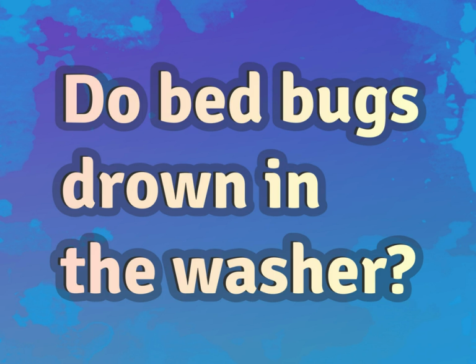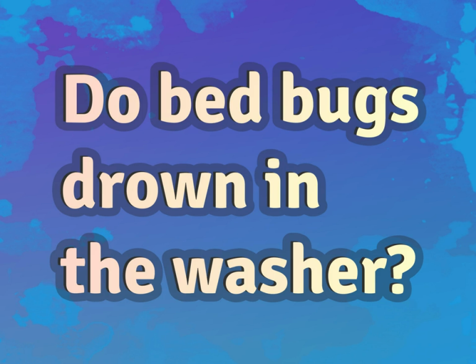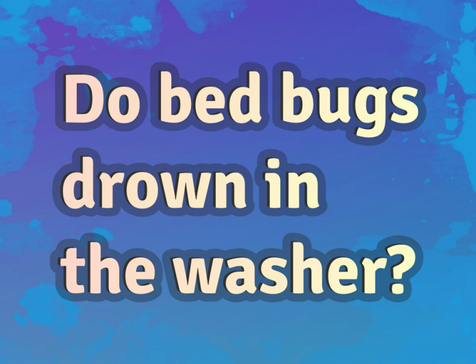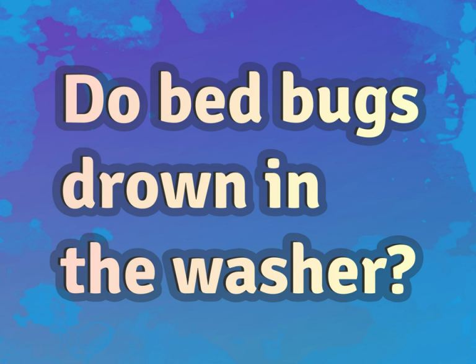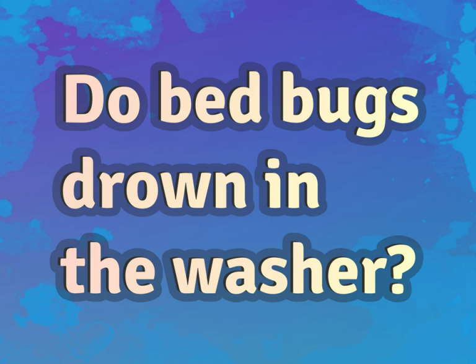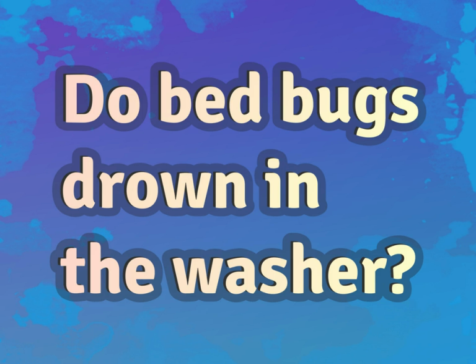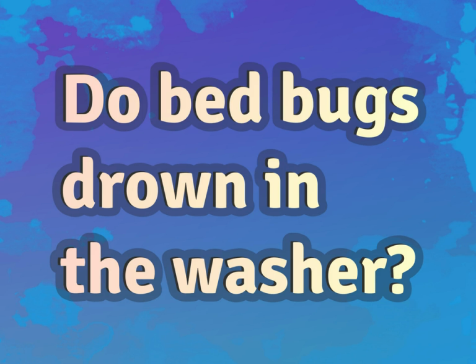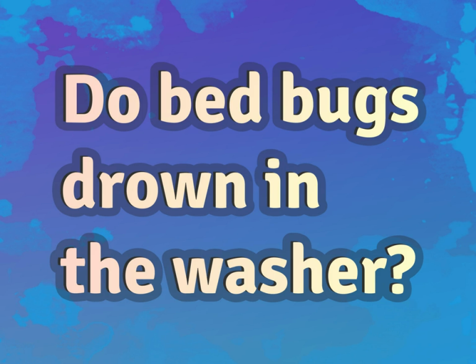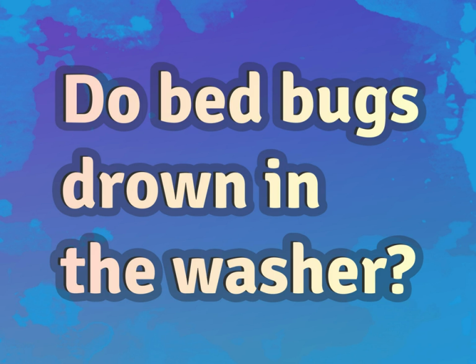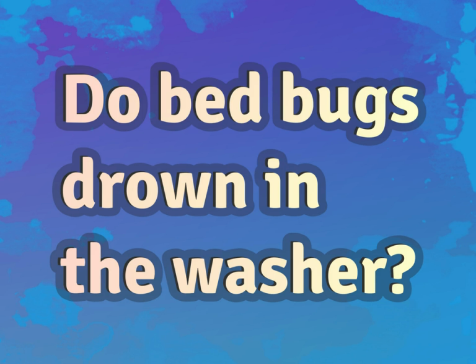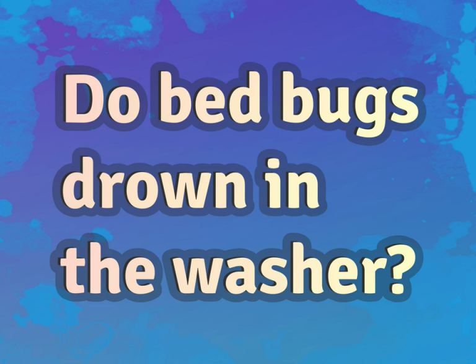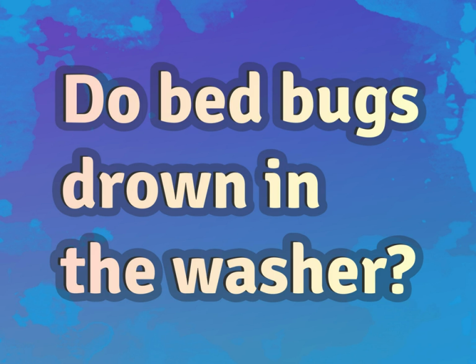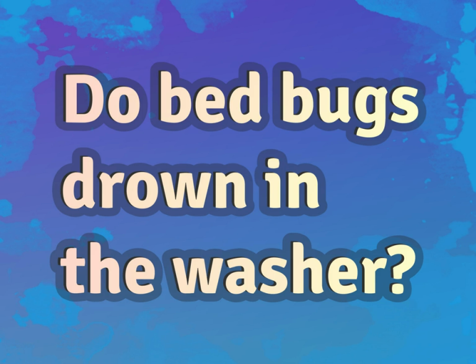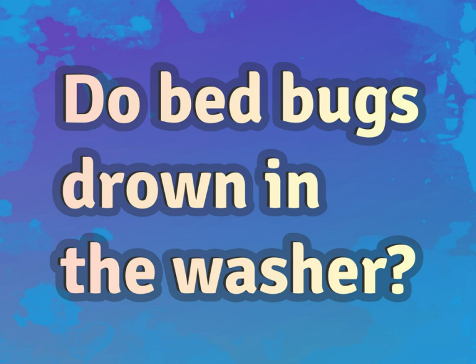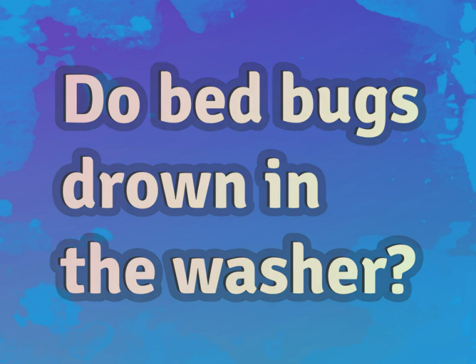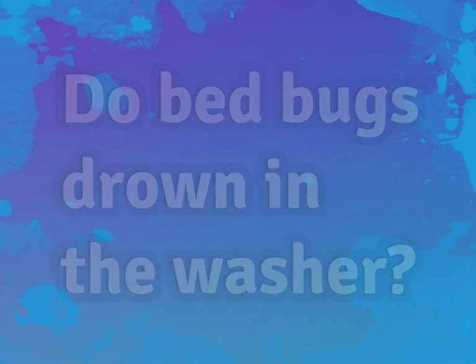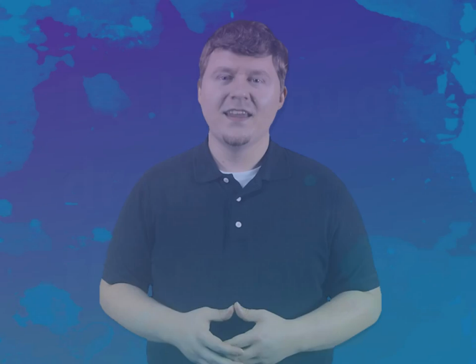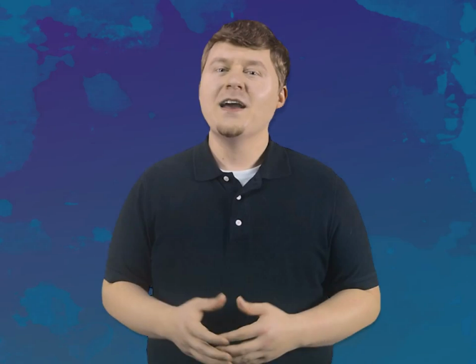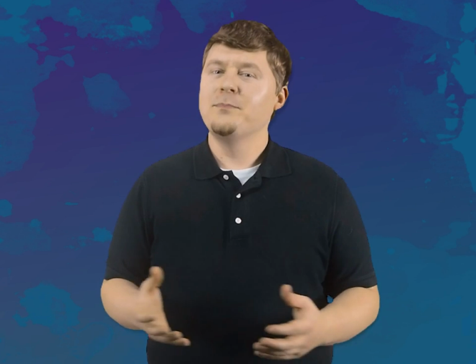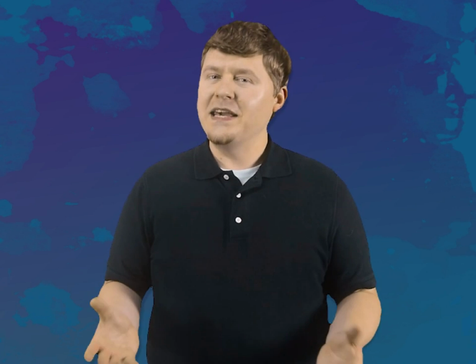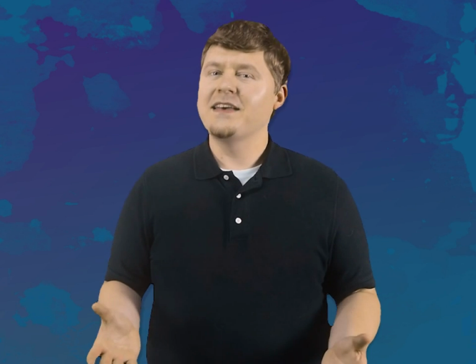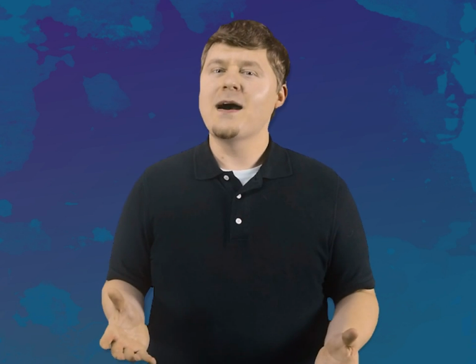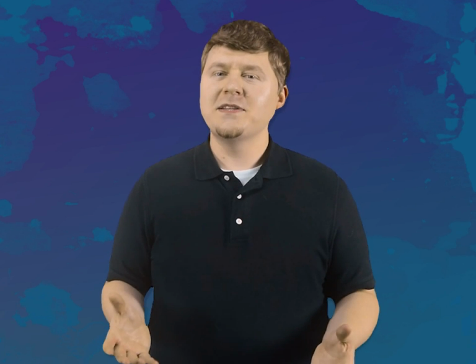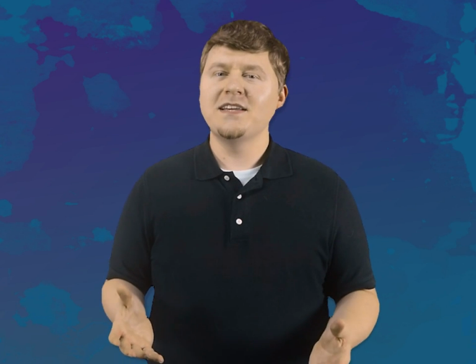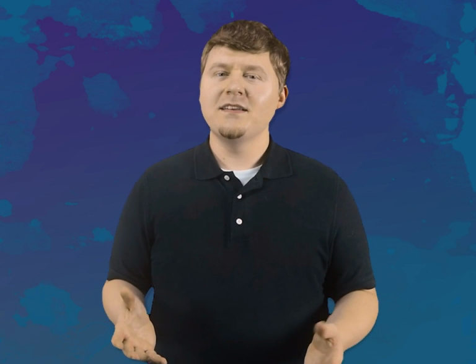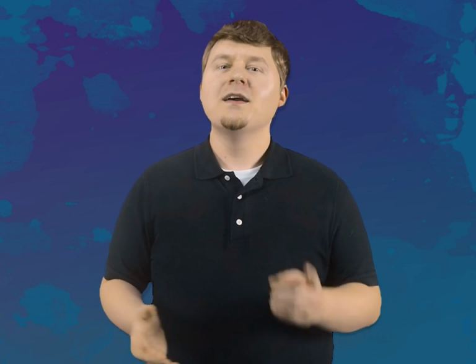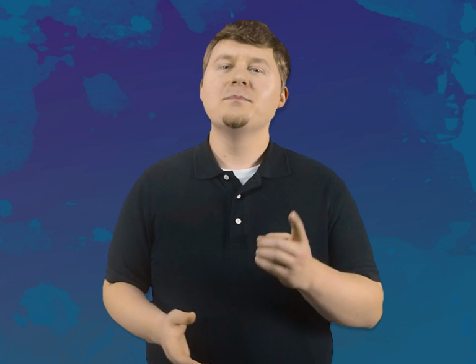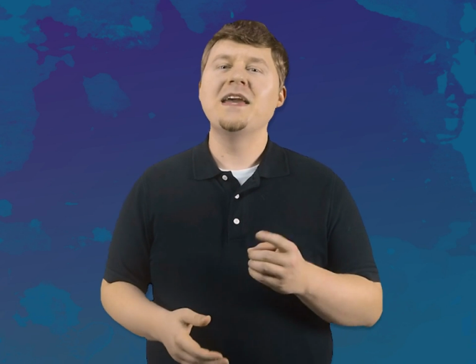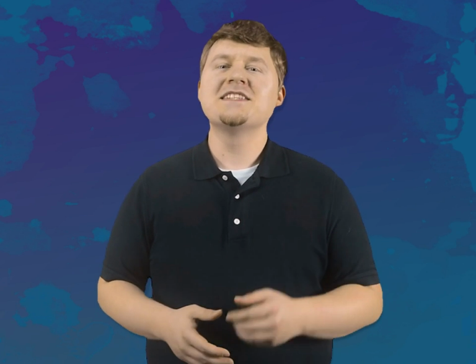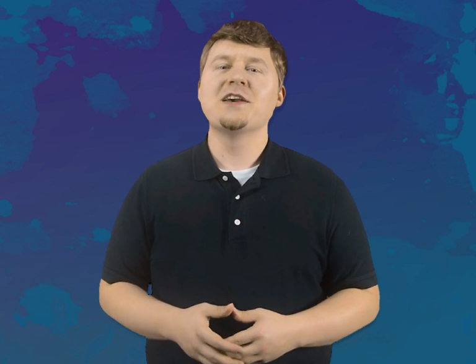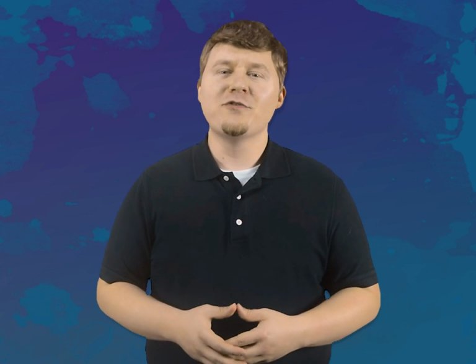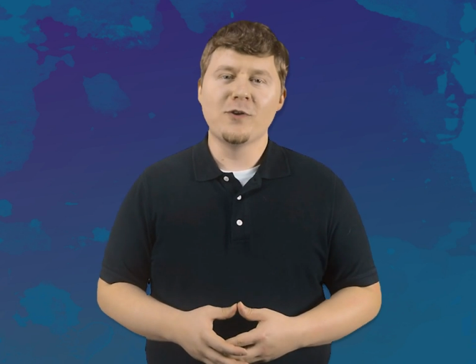Do bed bugs drown in the washer? Be competent, be skillful.